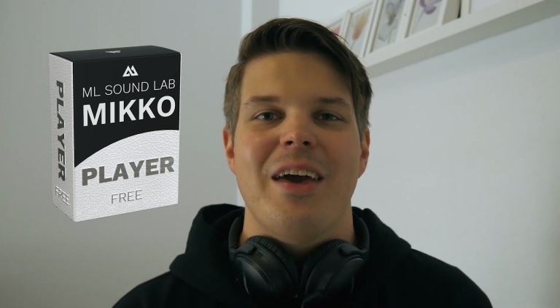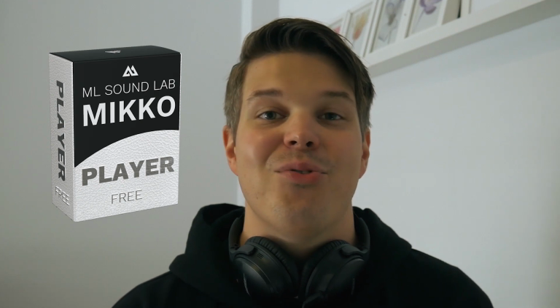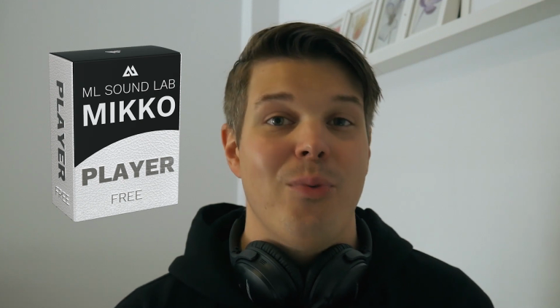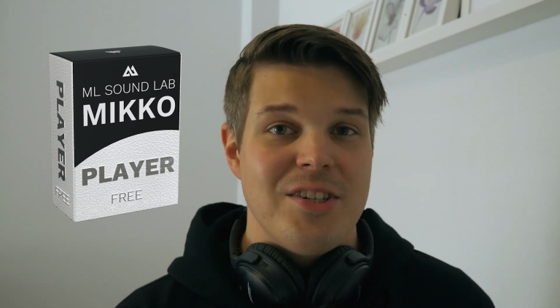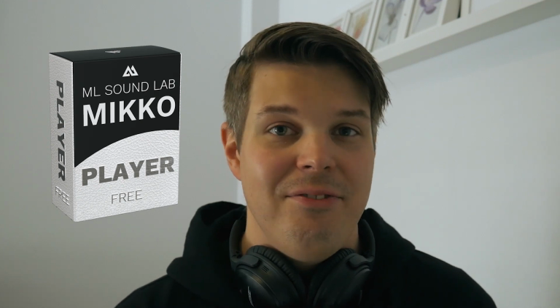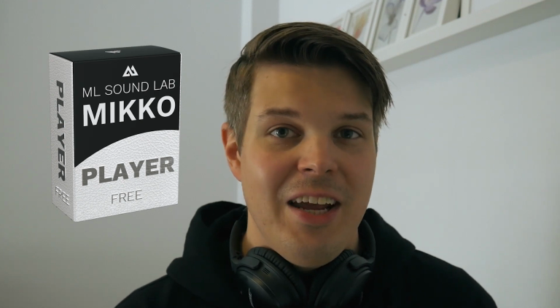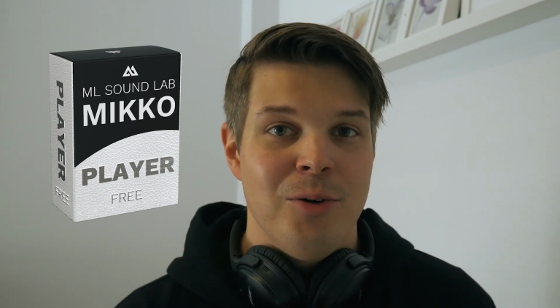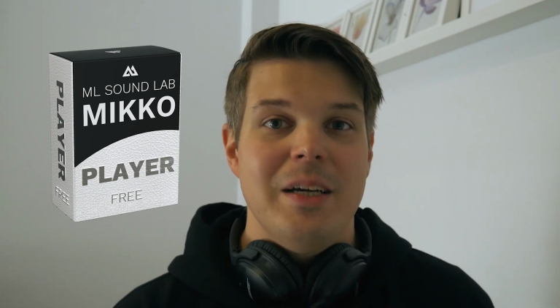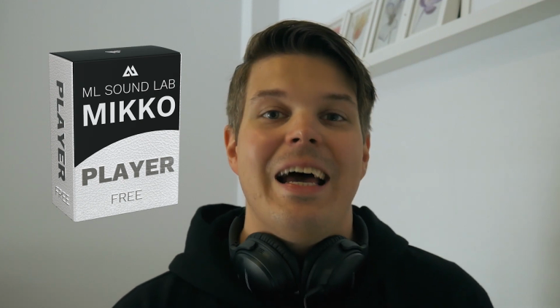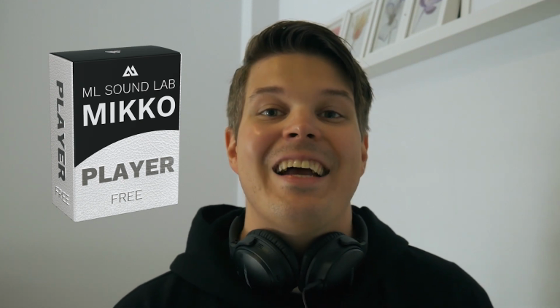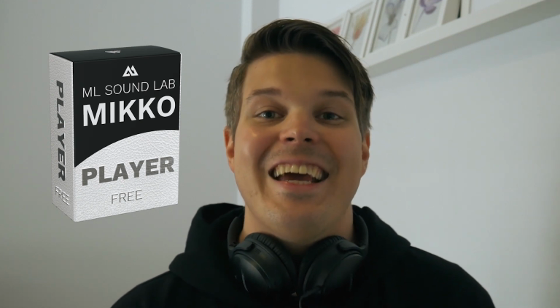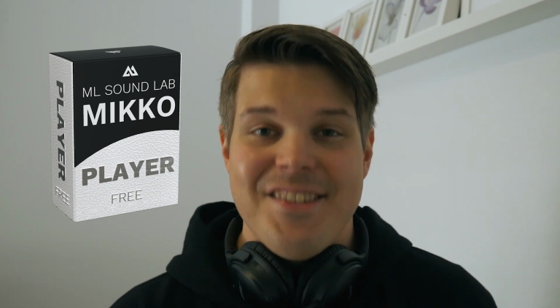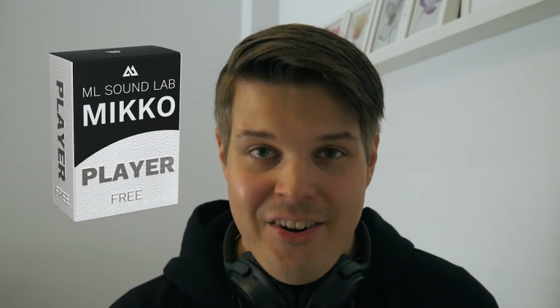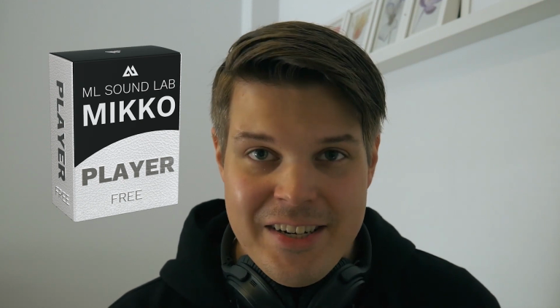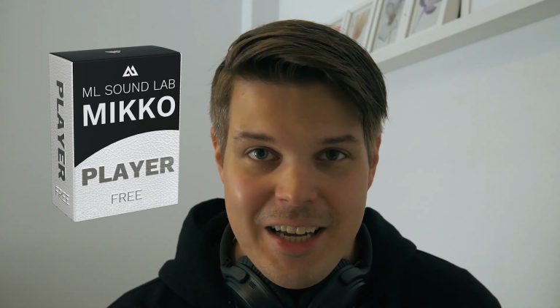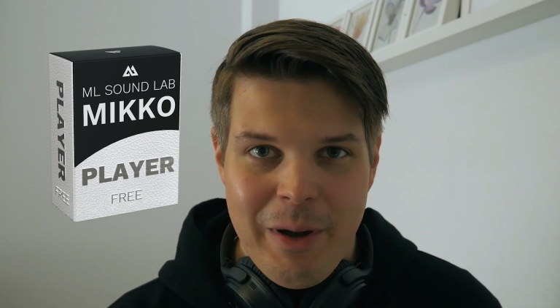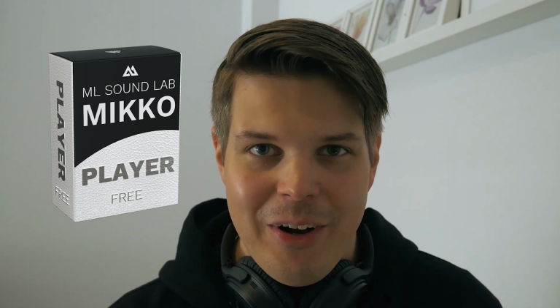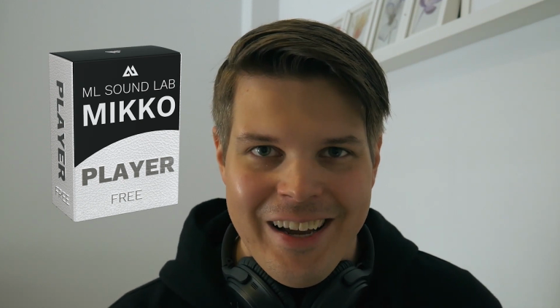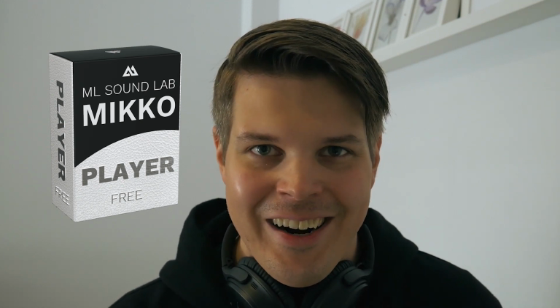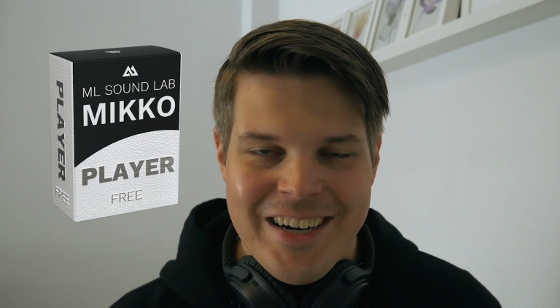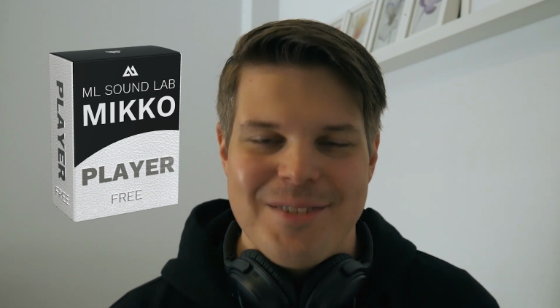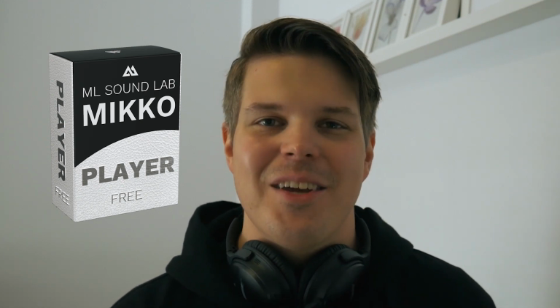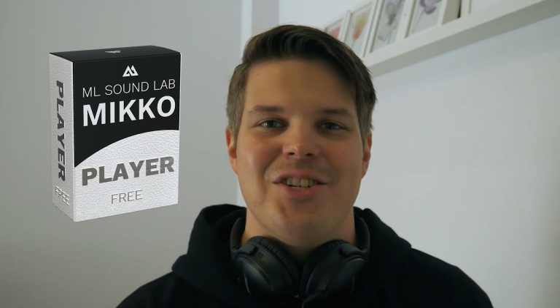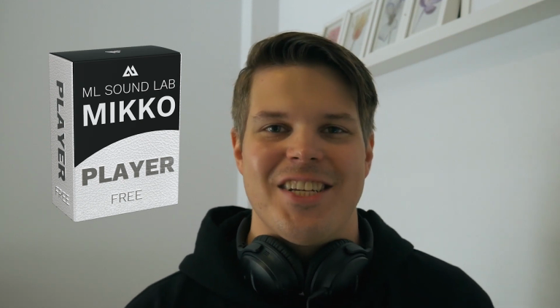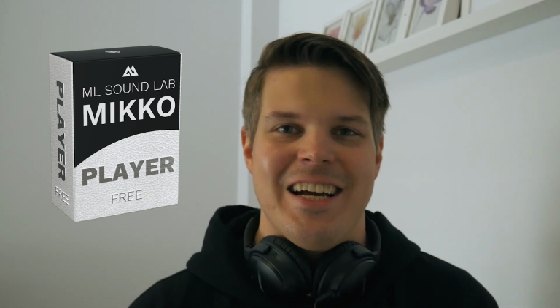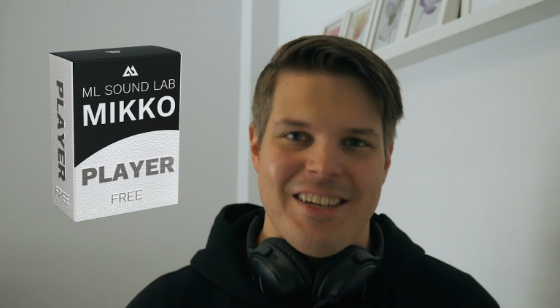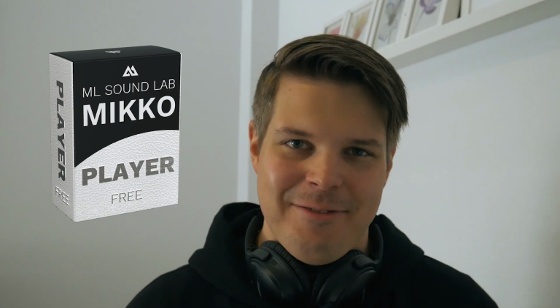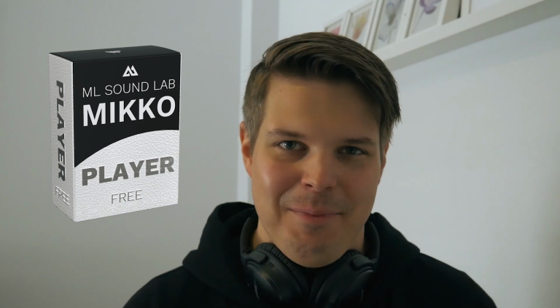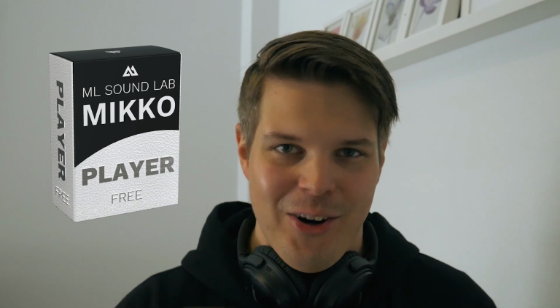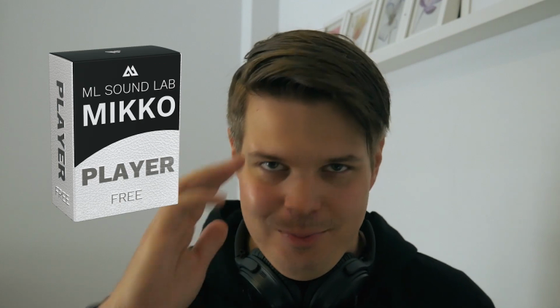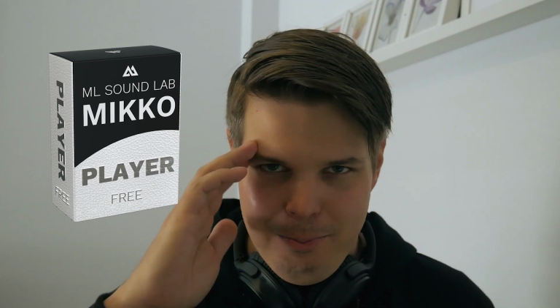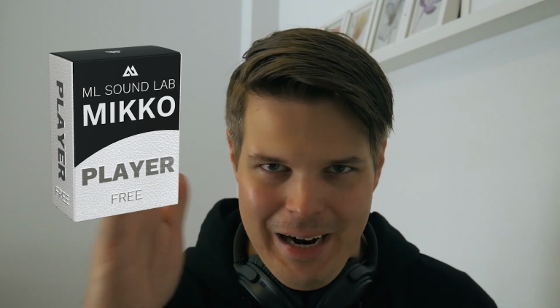Thank you for watching the video and get serious about IRs. Cheers guys, I've been Miko. Bye.